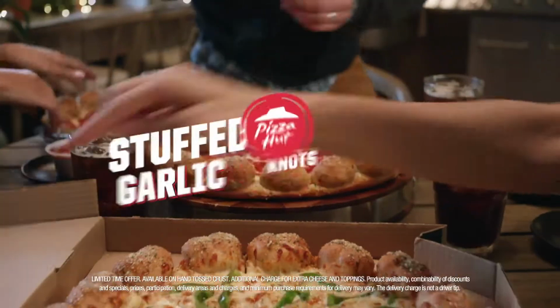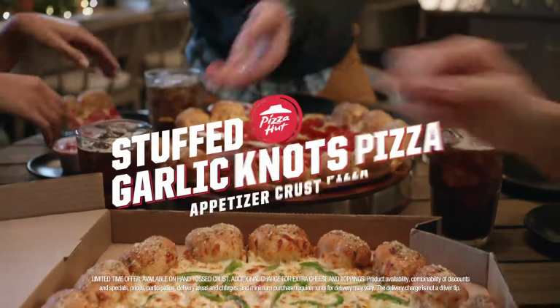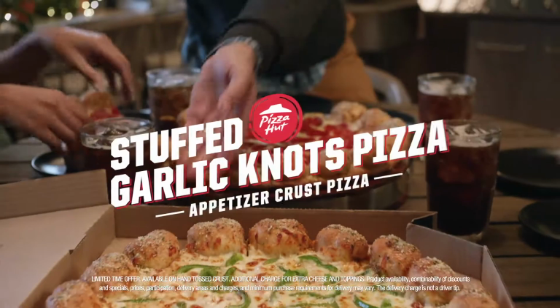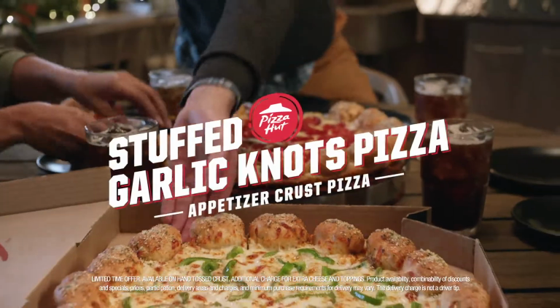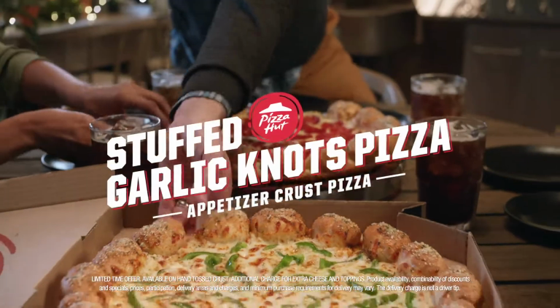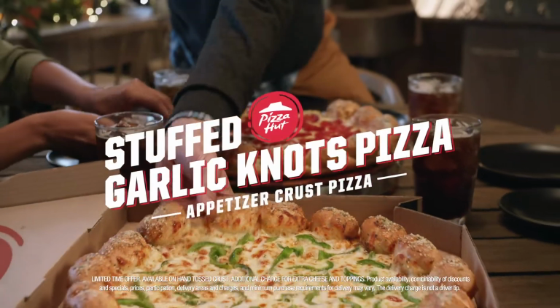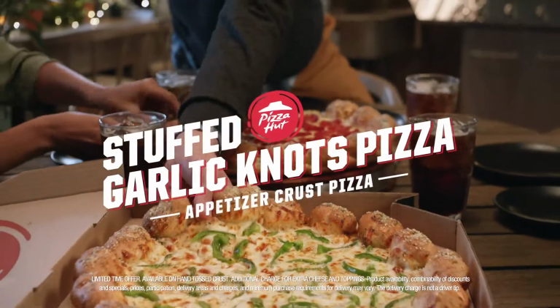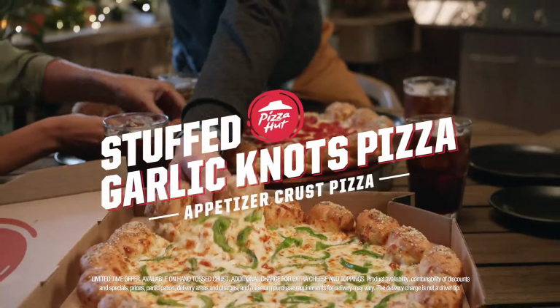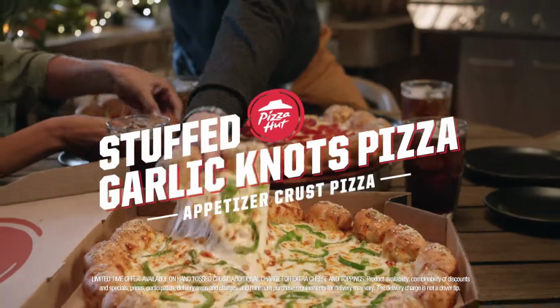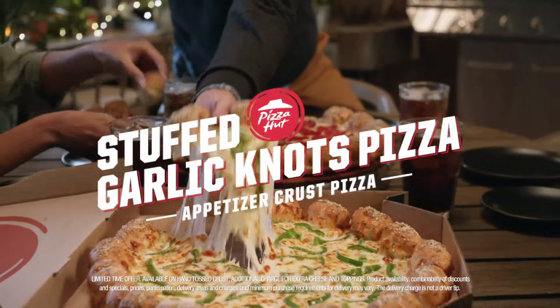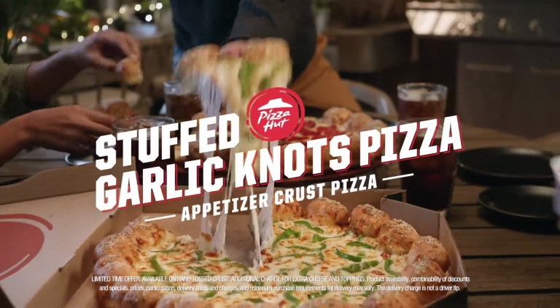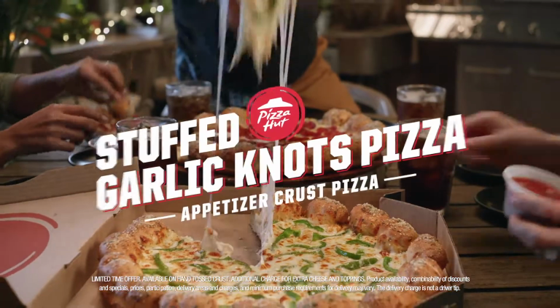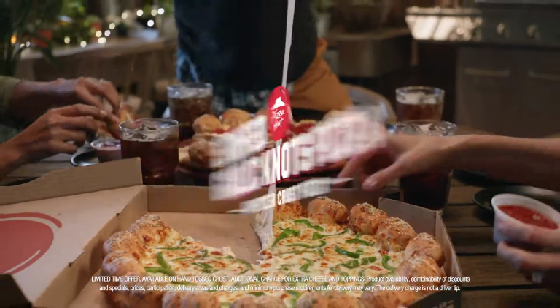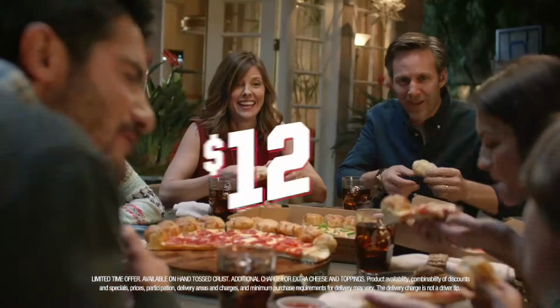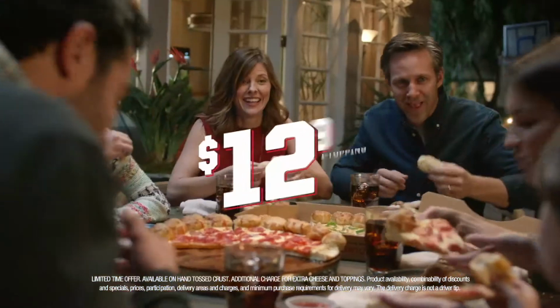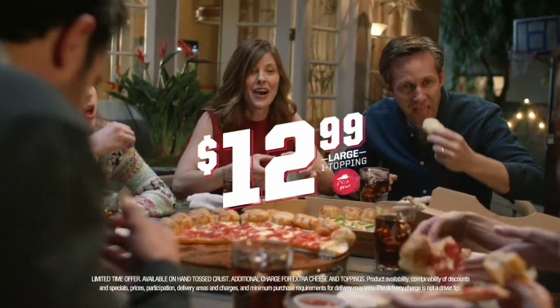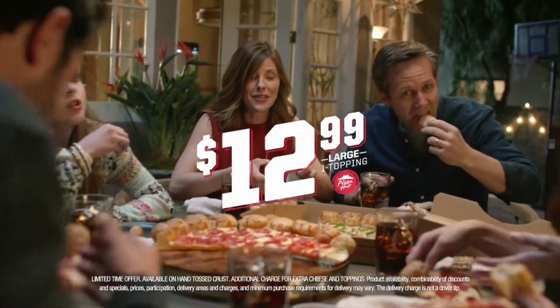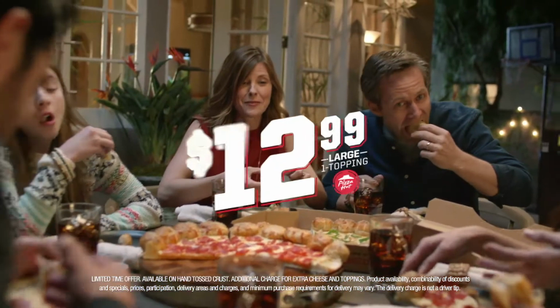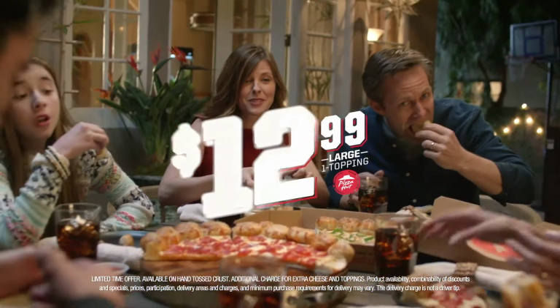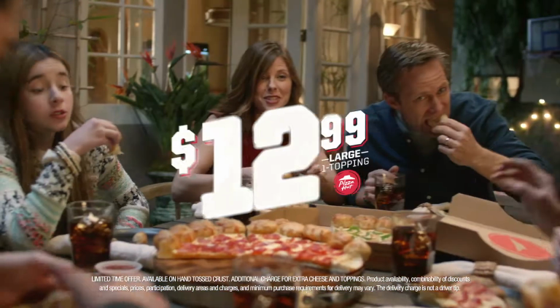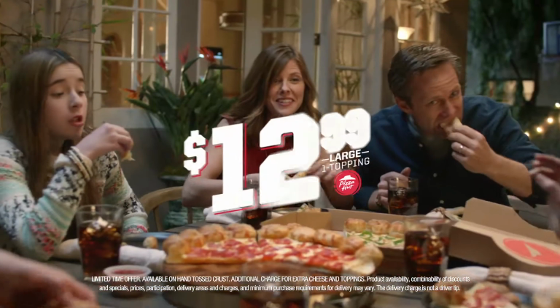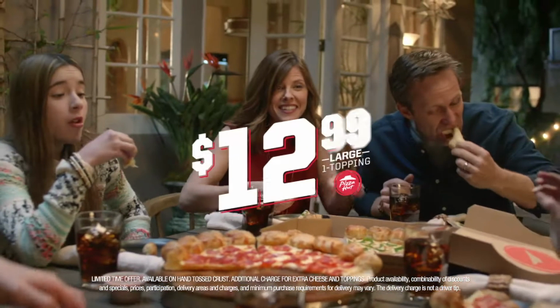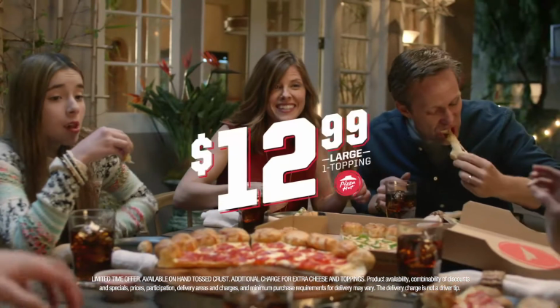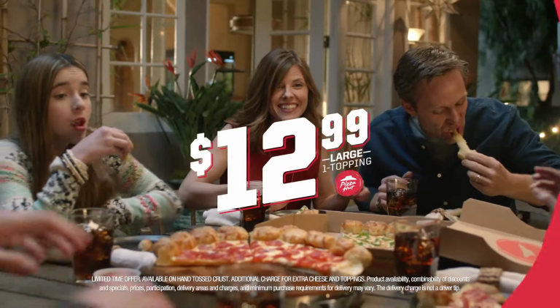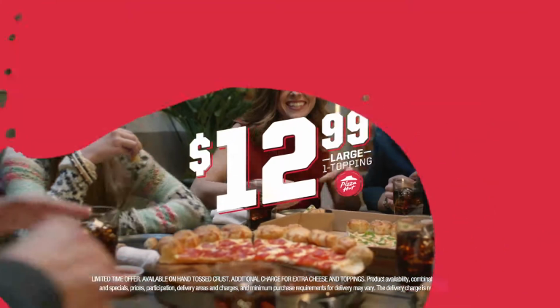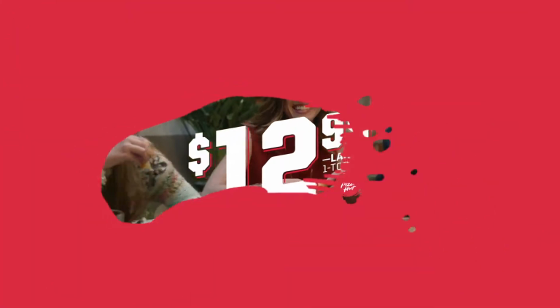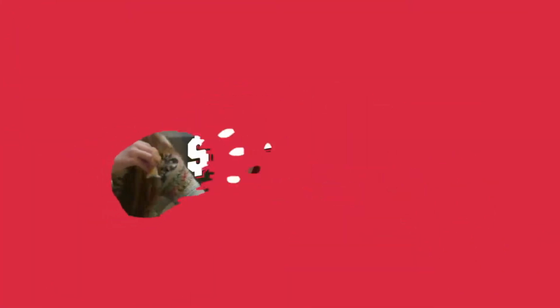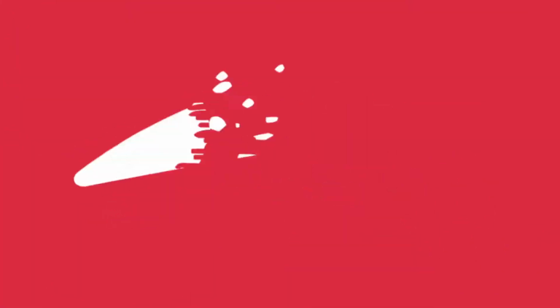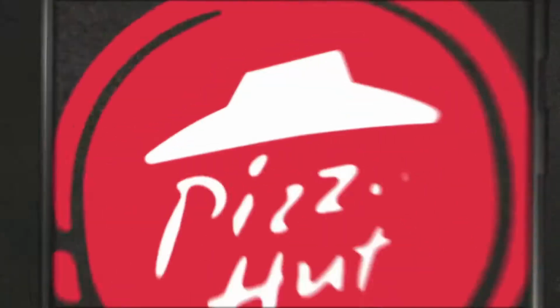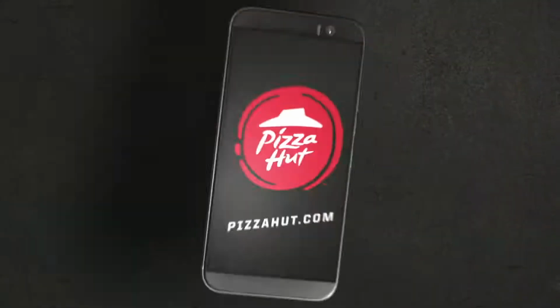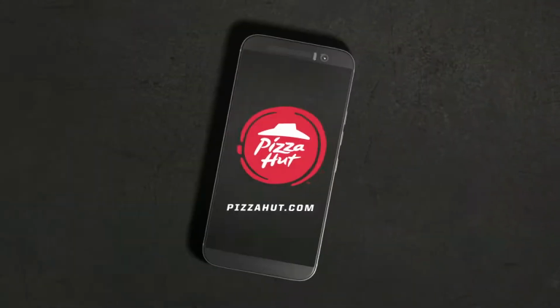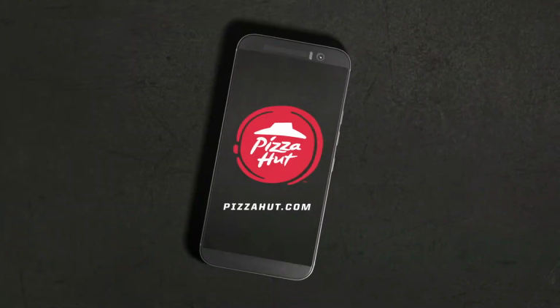The new stuffed garlic knots pizza — an unbelievable amount of food, just $12.99. Only at Pizza Hut.